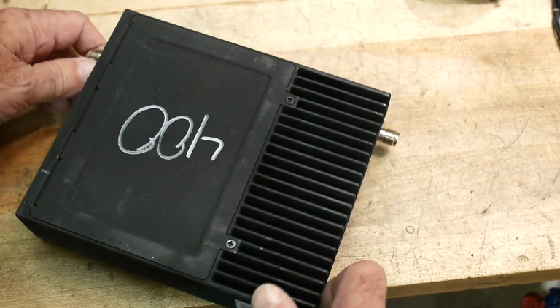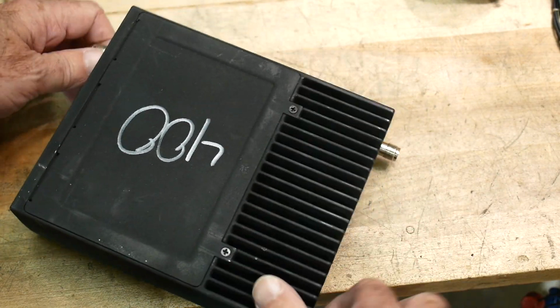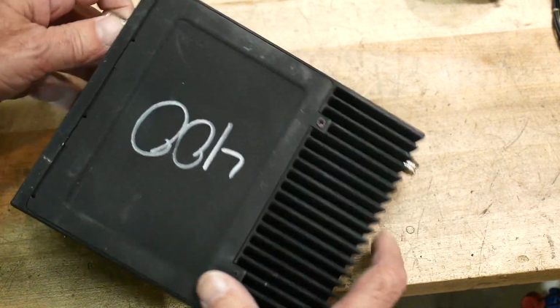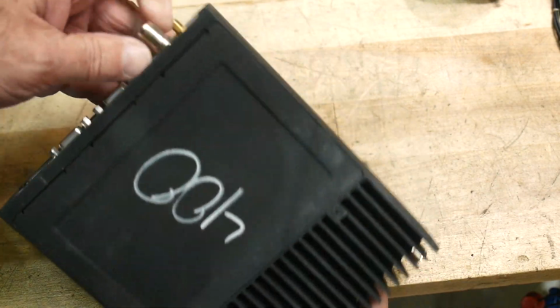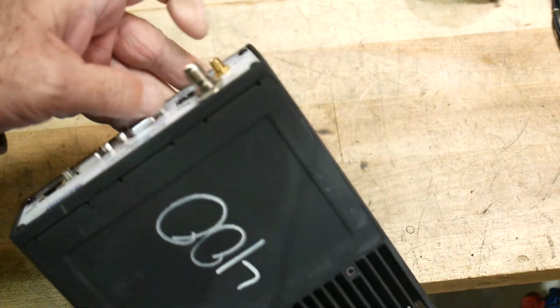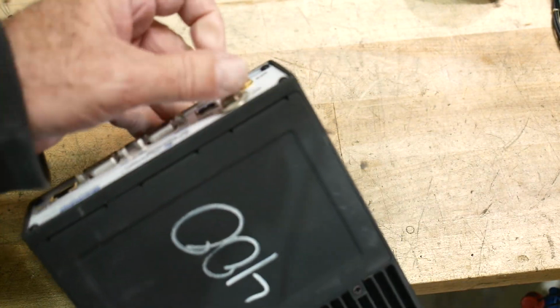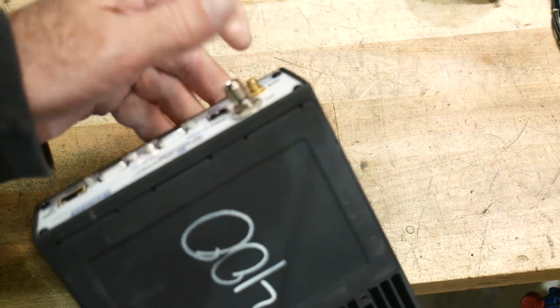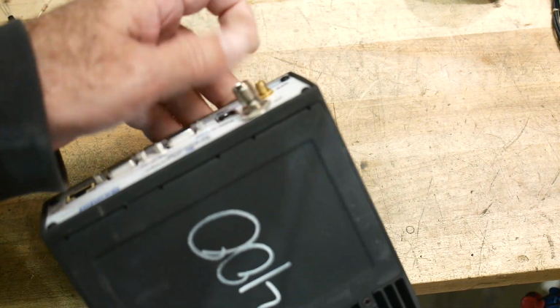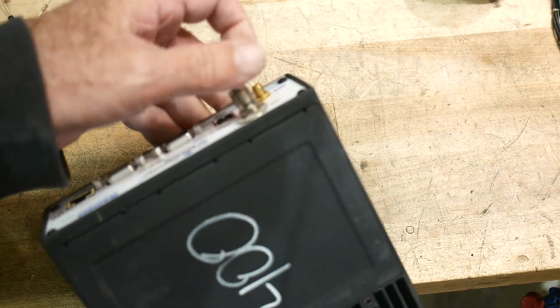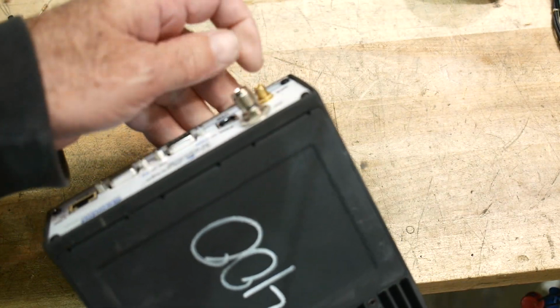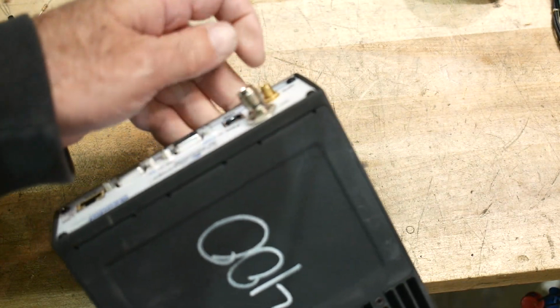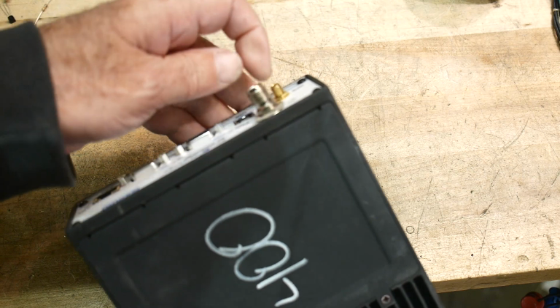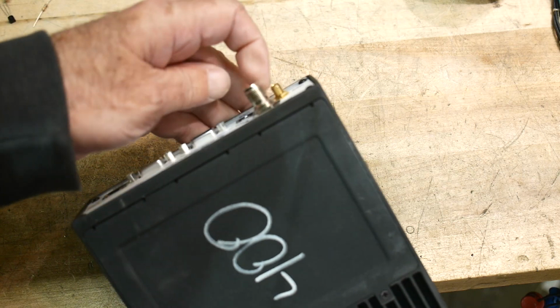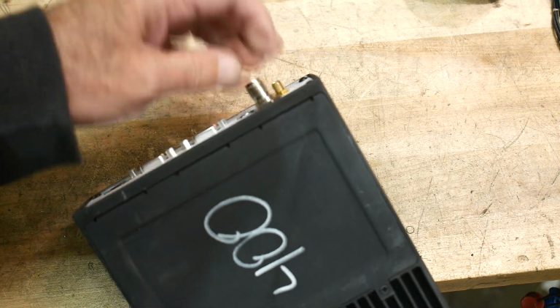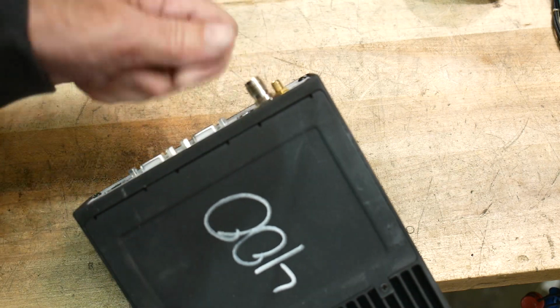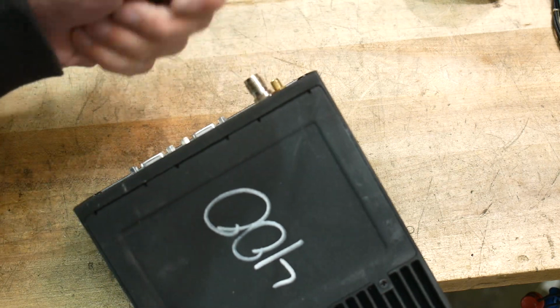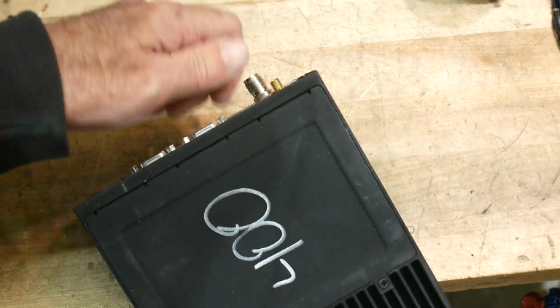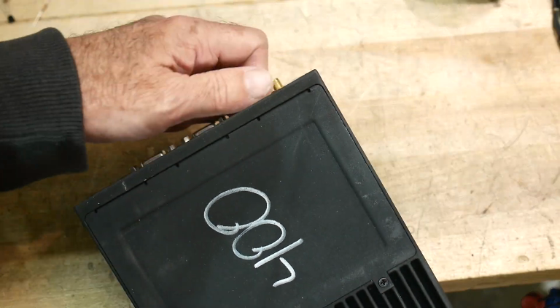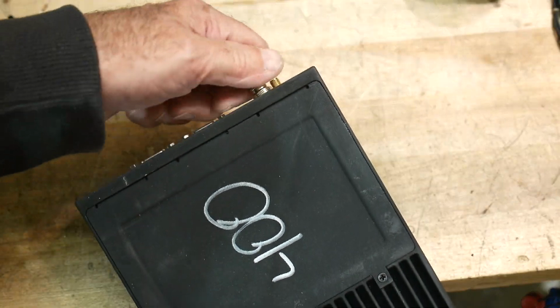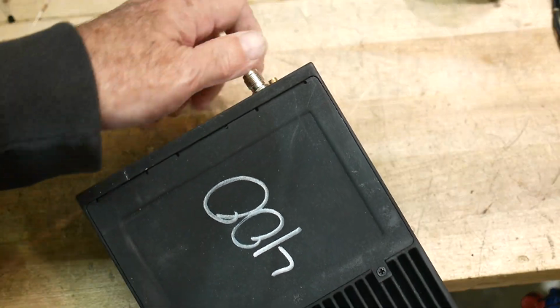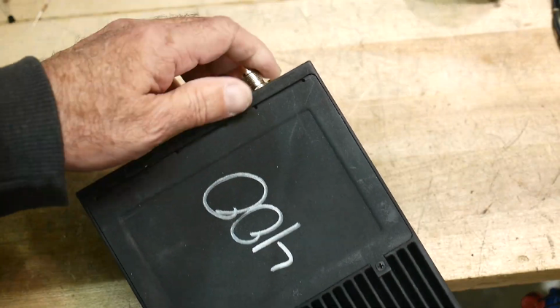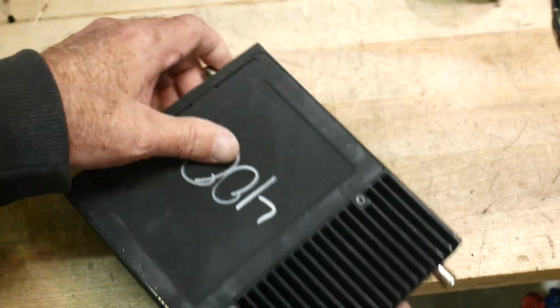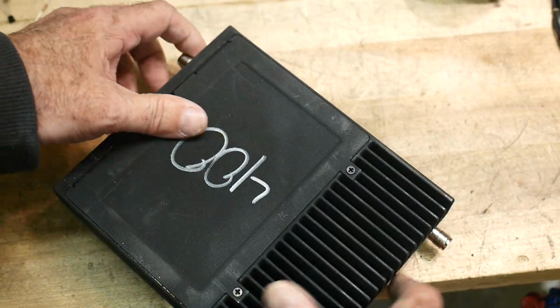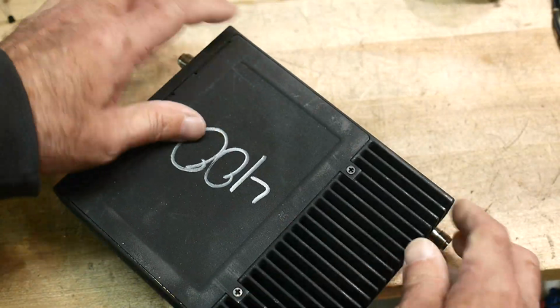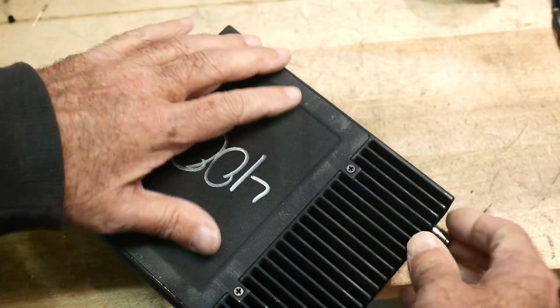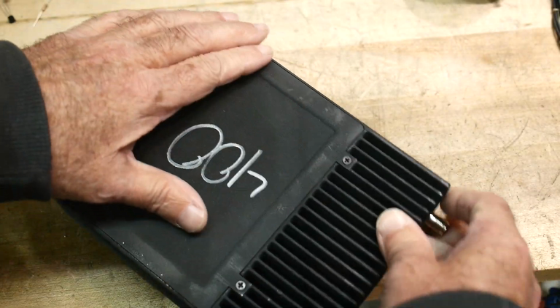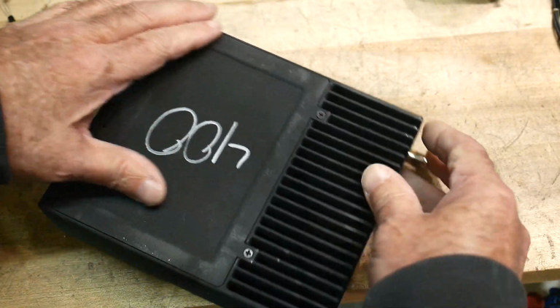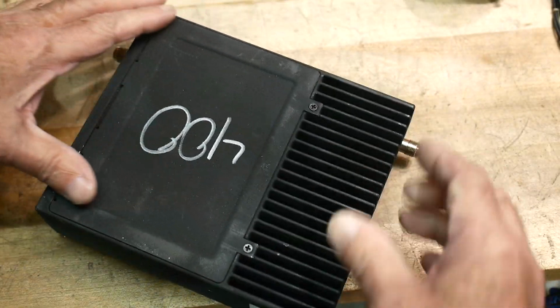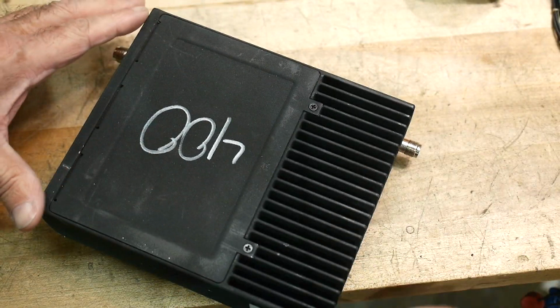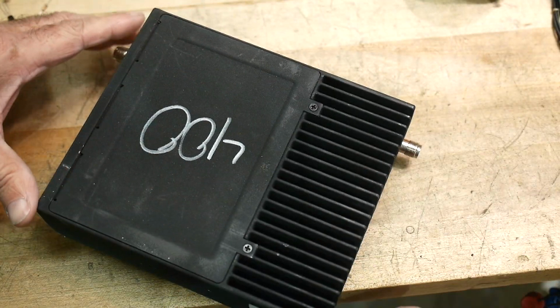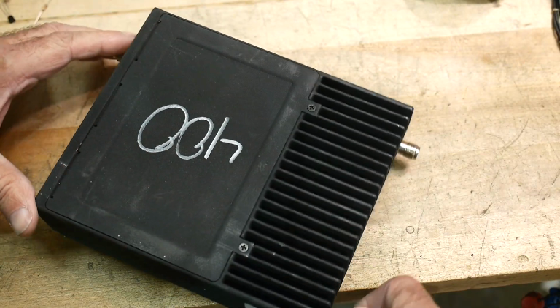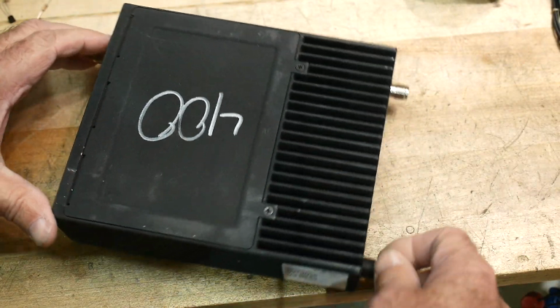The connector on the front got bent really badly — I had to bang it back into shape. But the back connector looks okay.